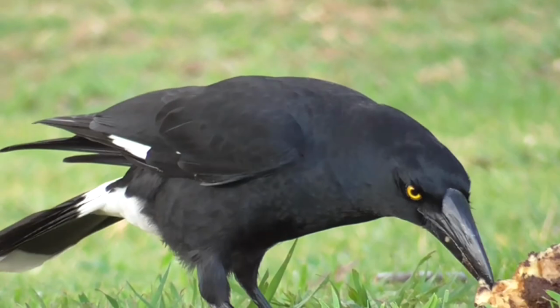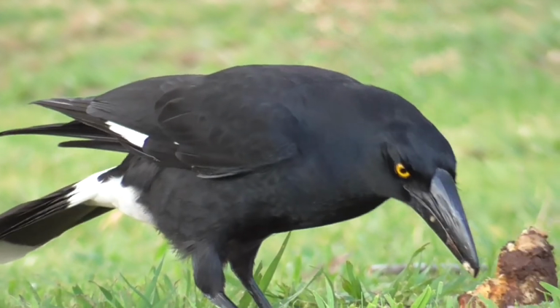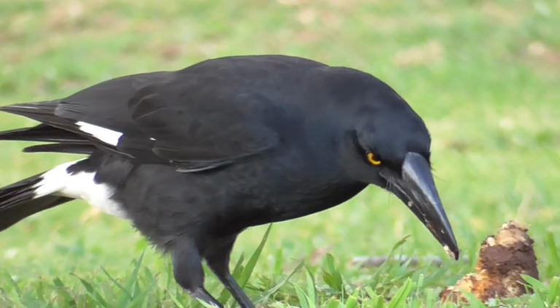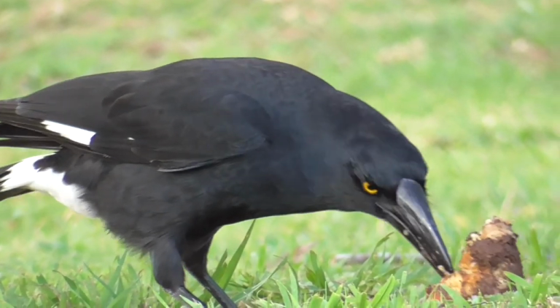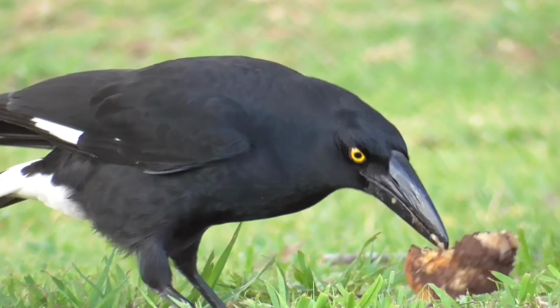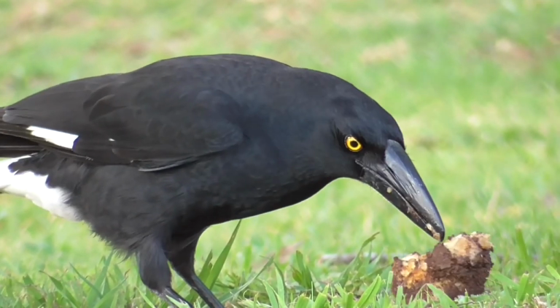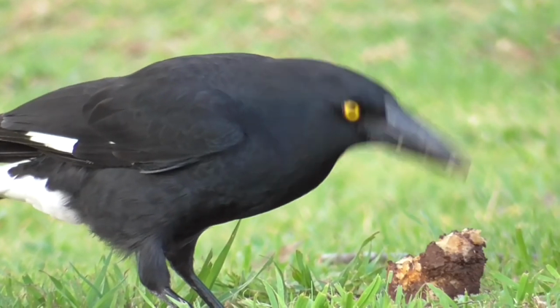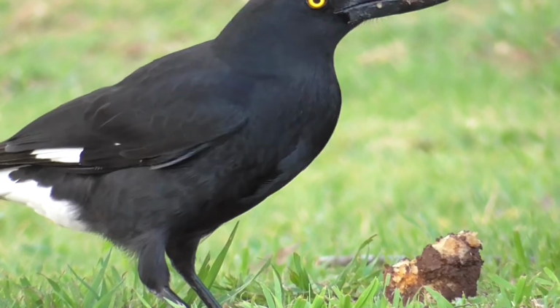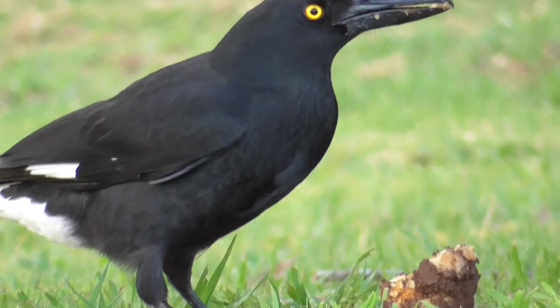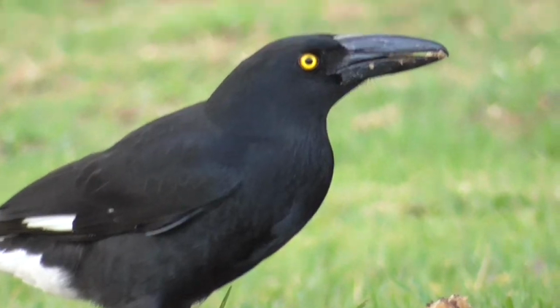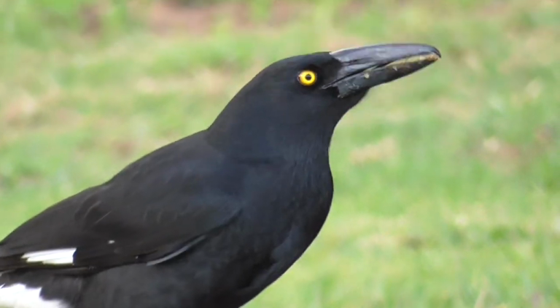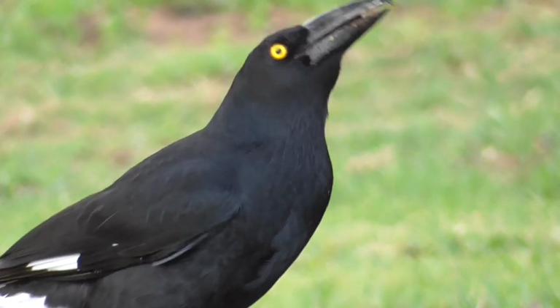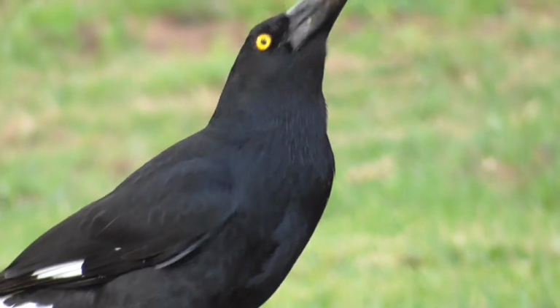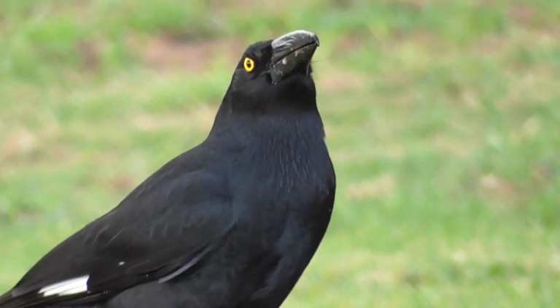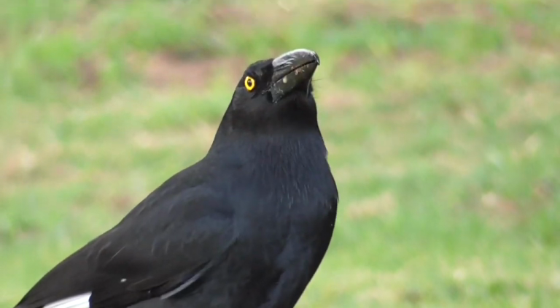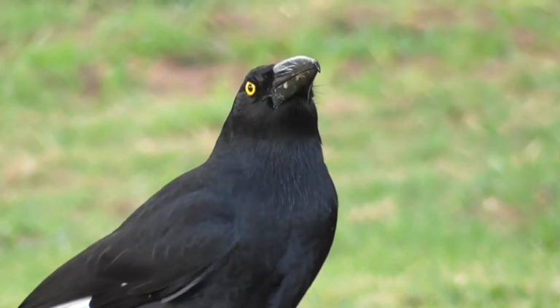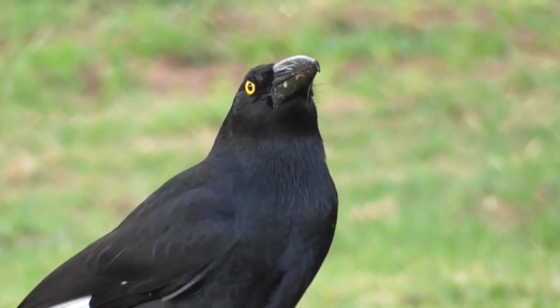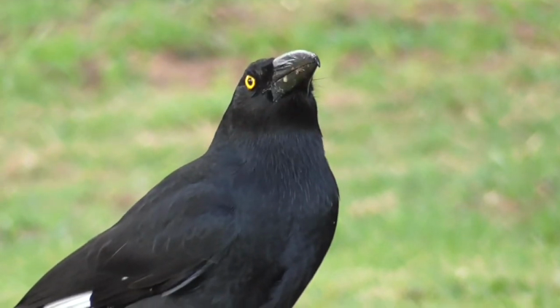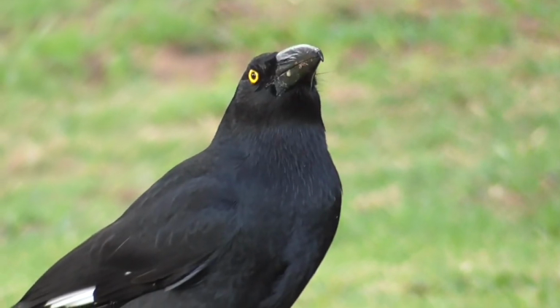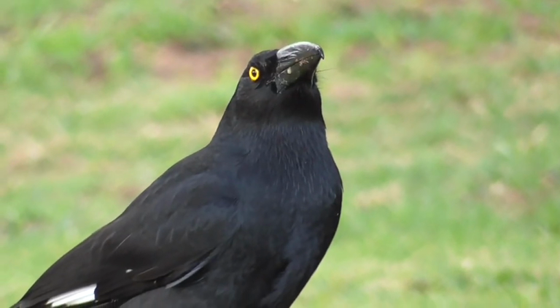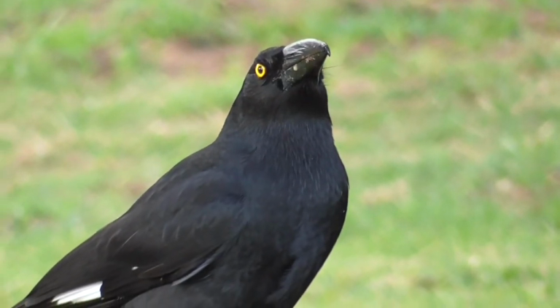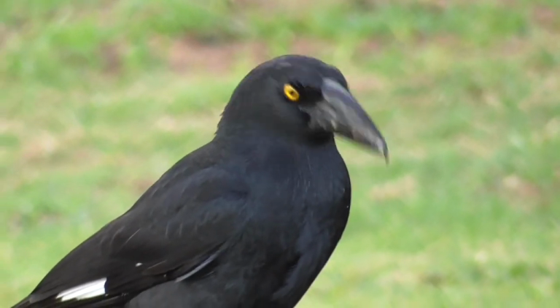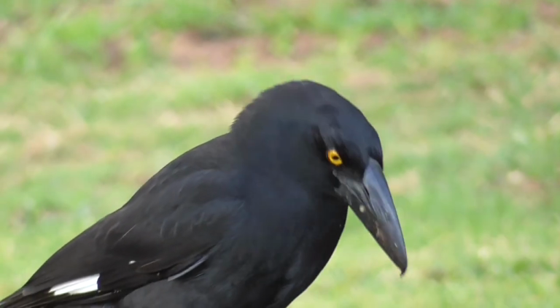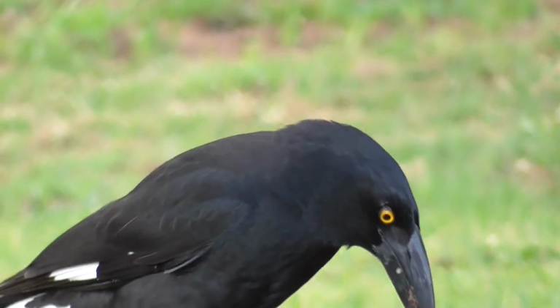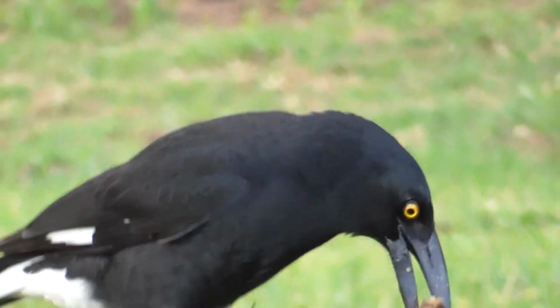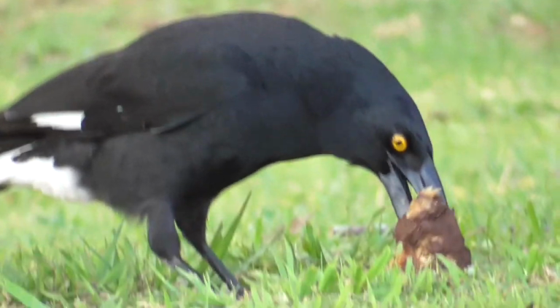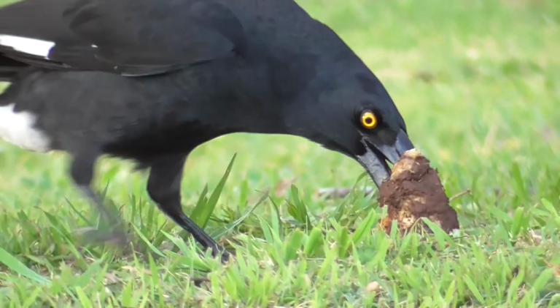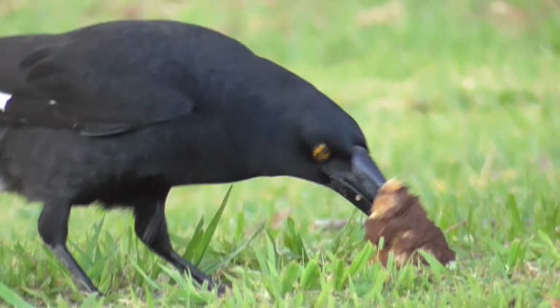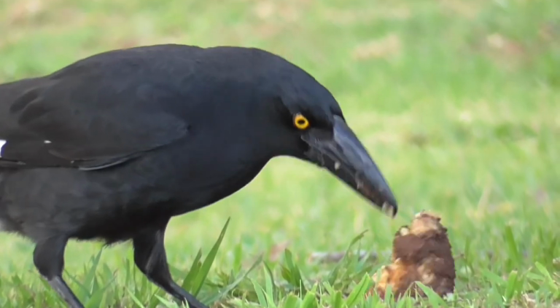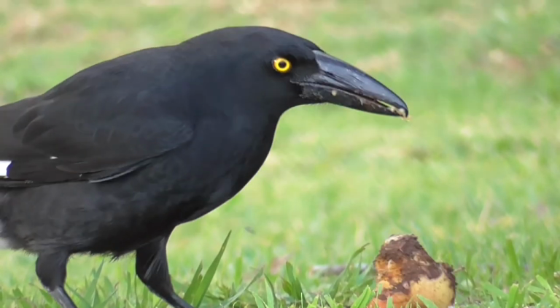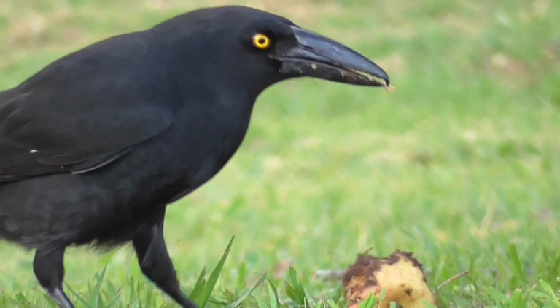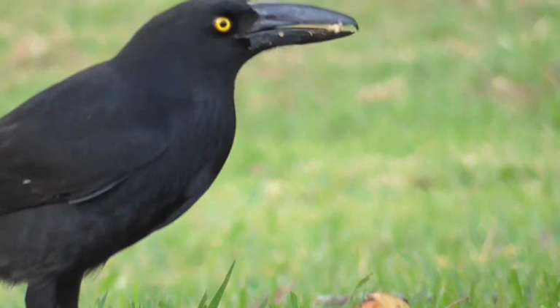Pied Currawongs are starting to adapt quite well to urban environments, and here one is eating a discarded apple core.